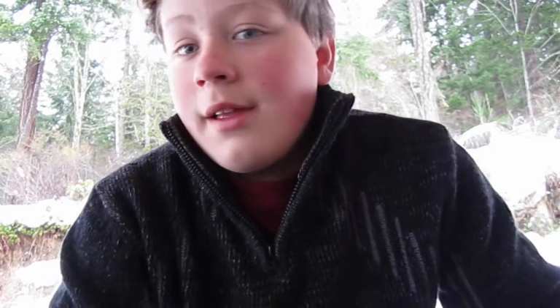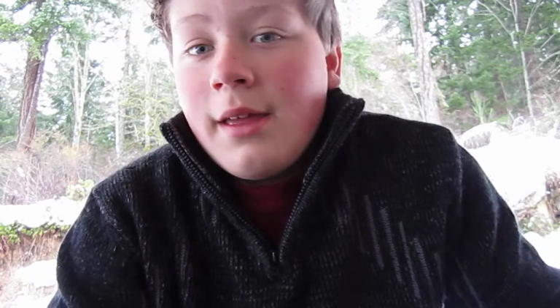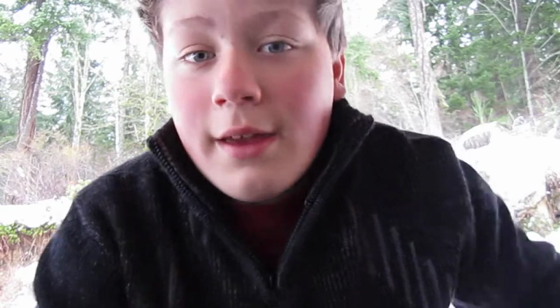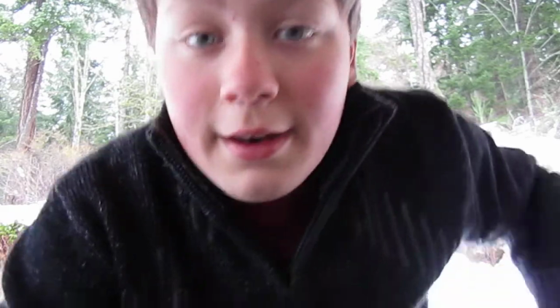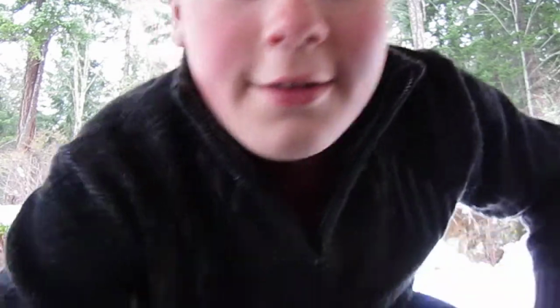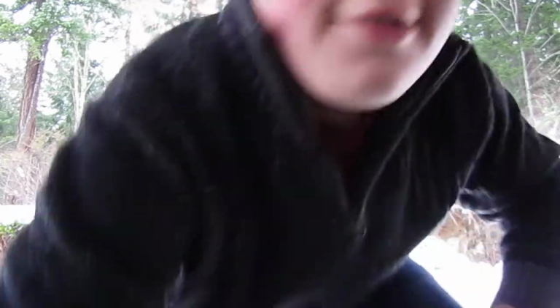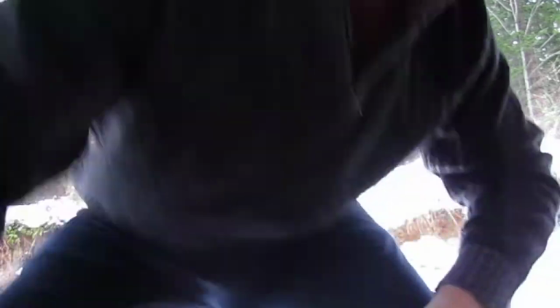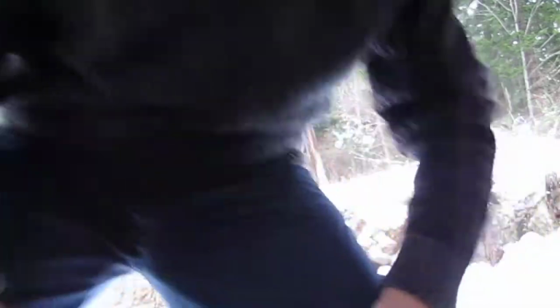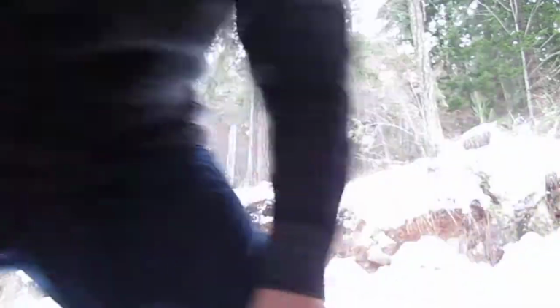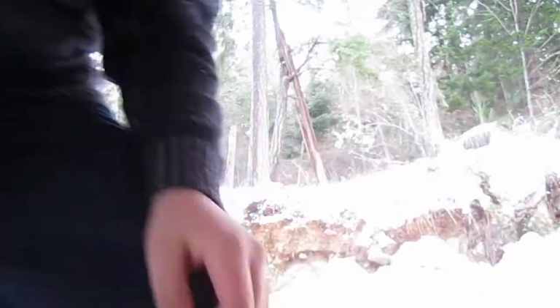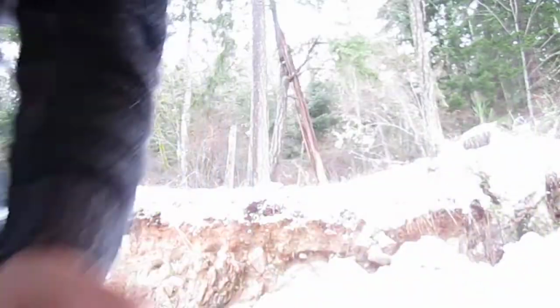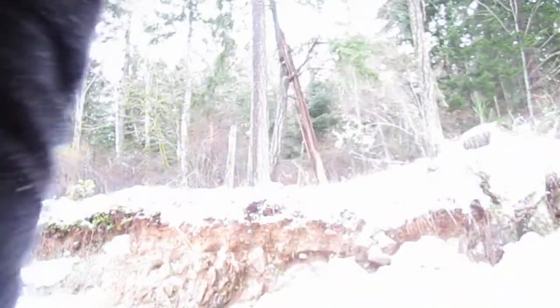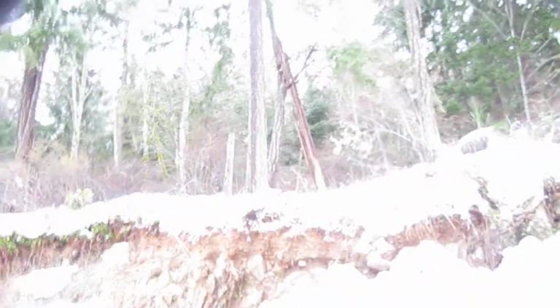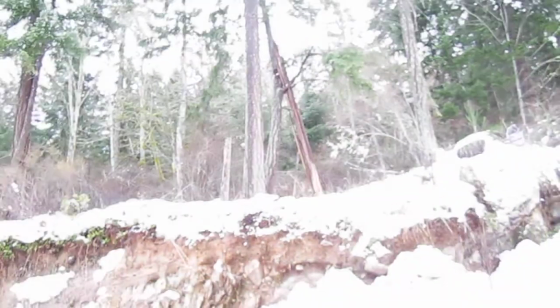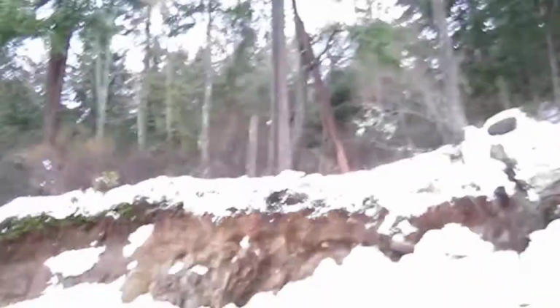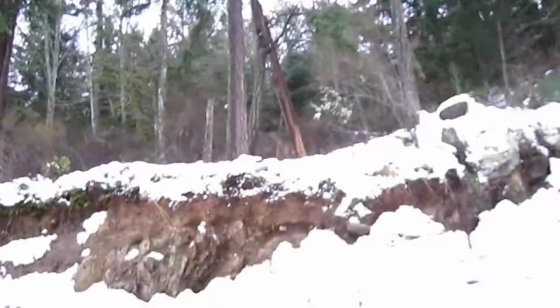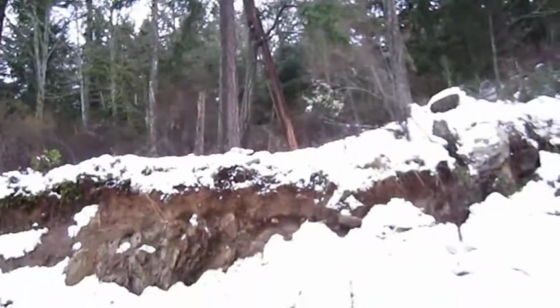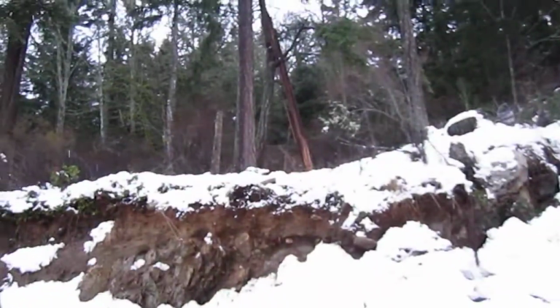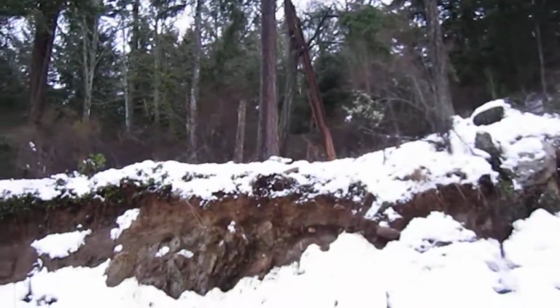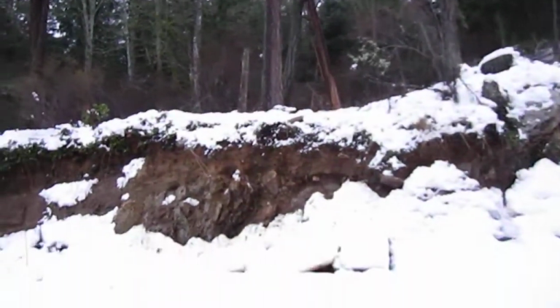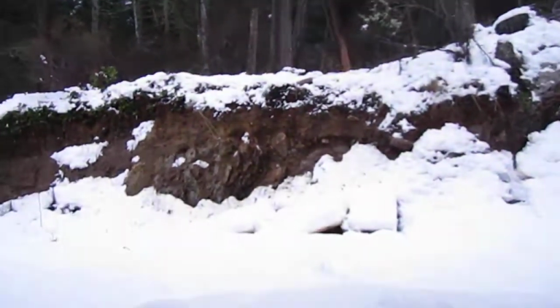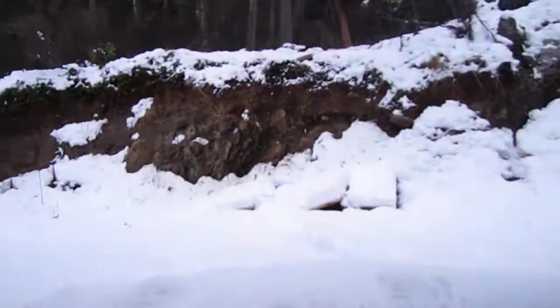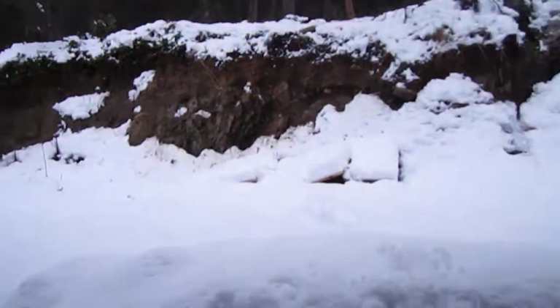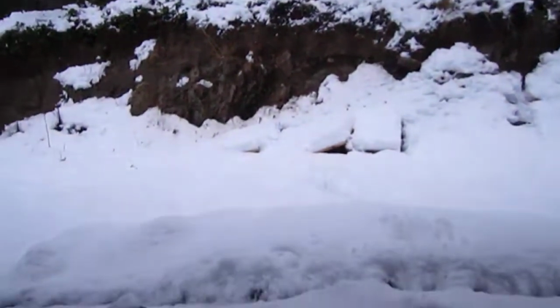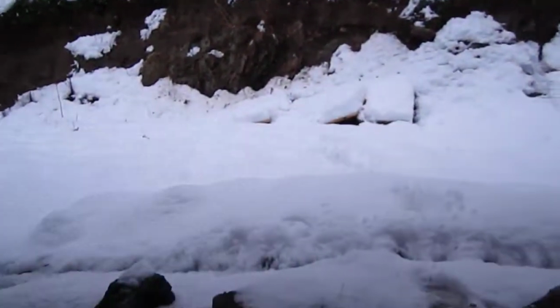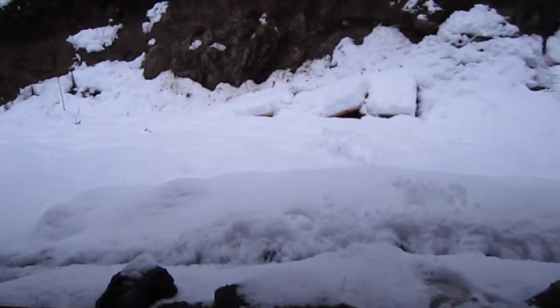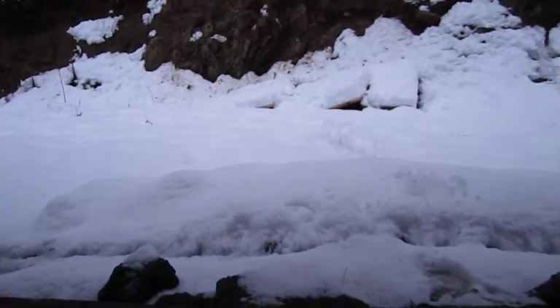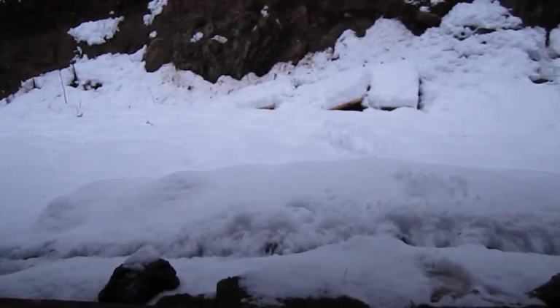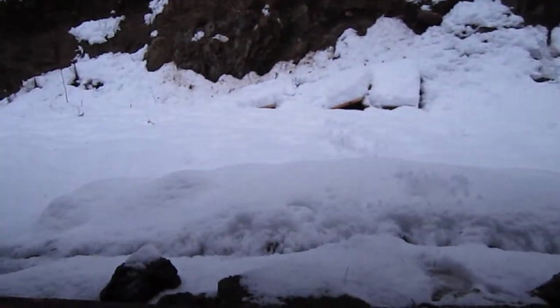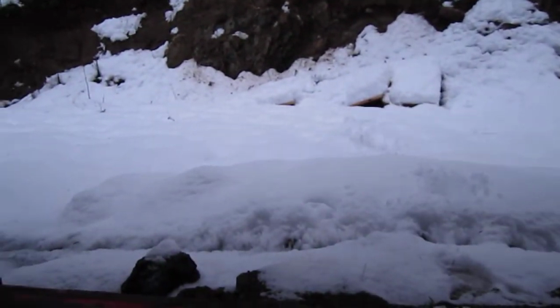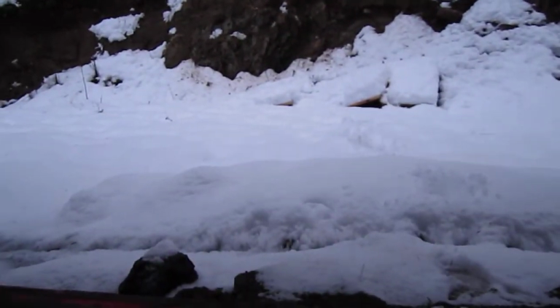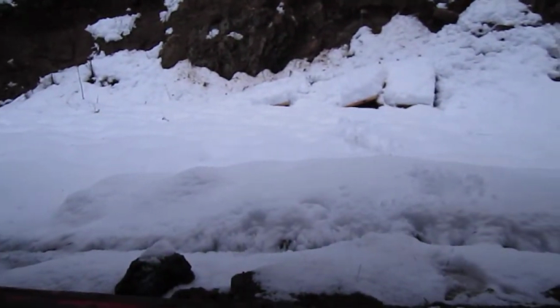And as you can see, the snow is like a foot deep.